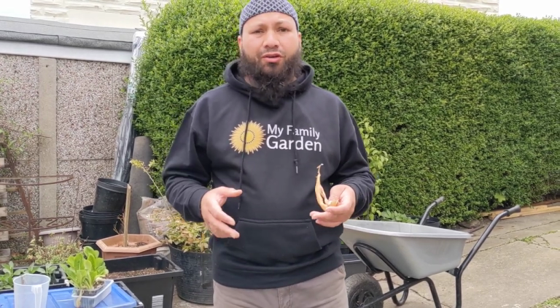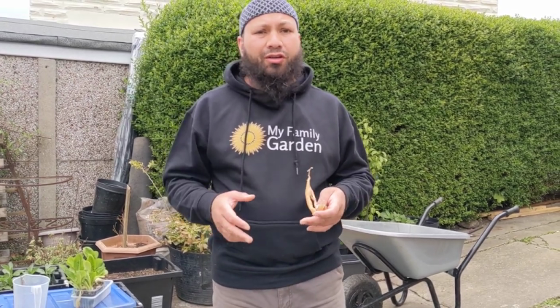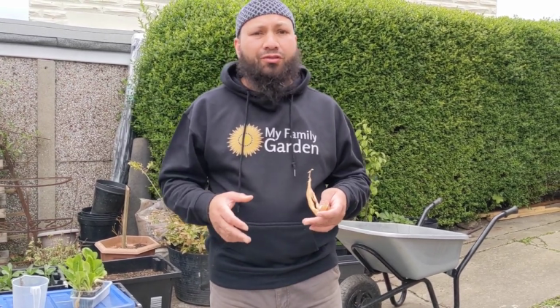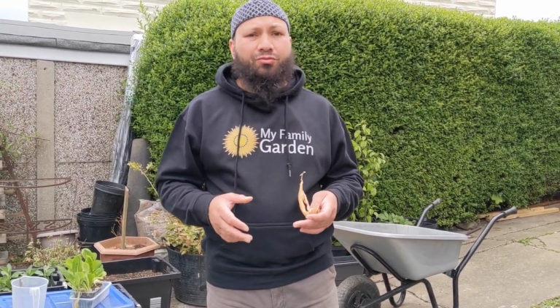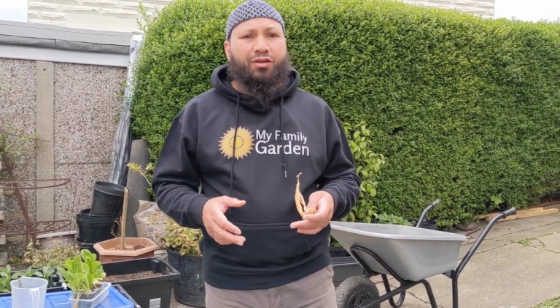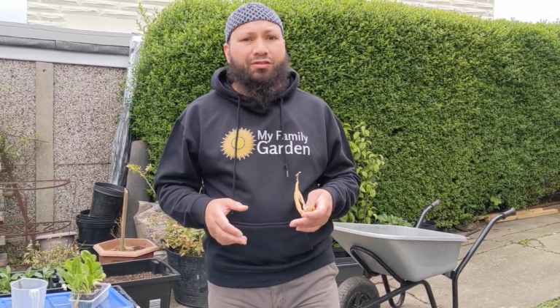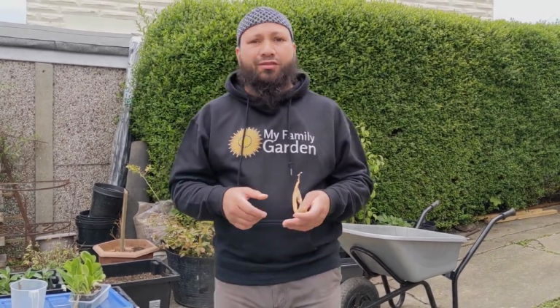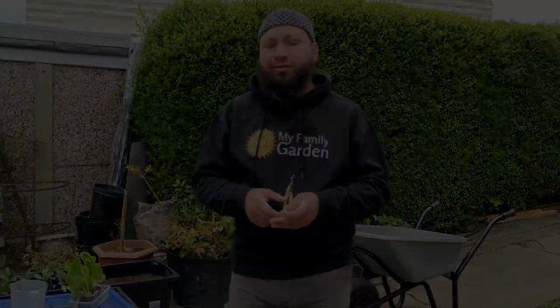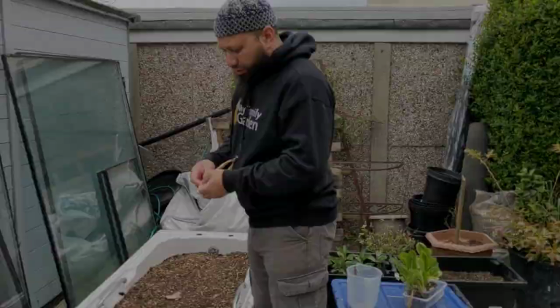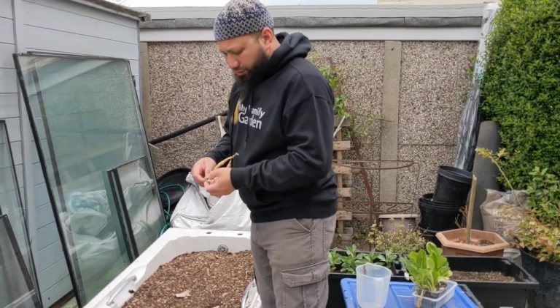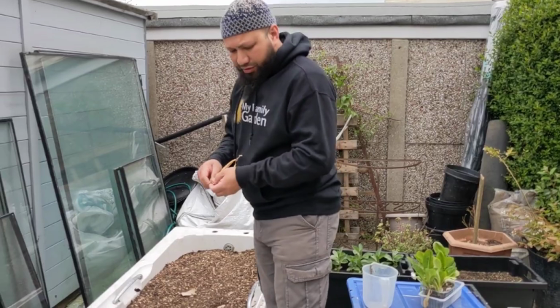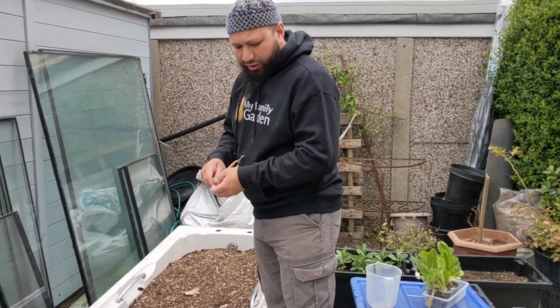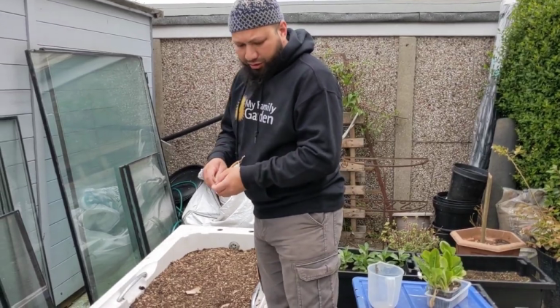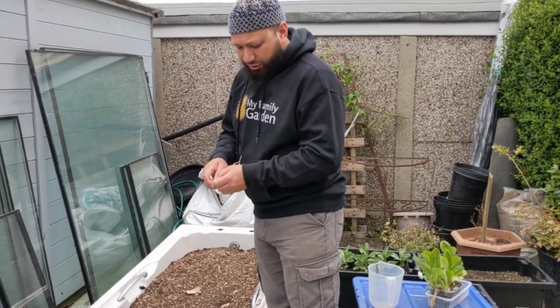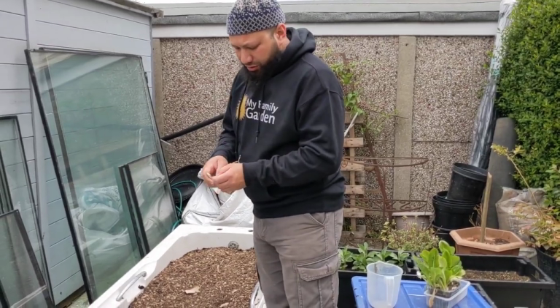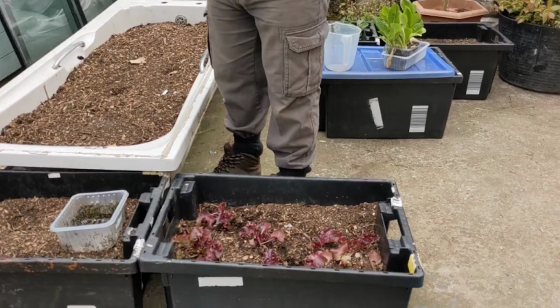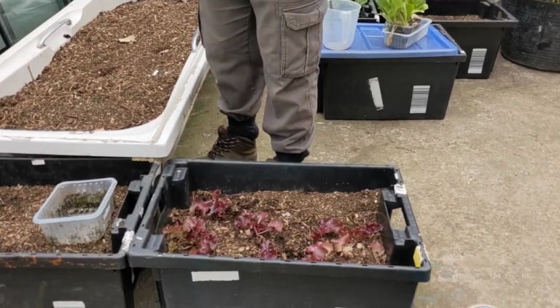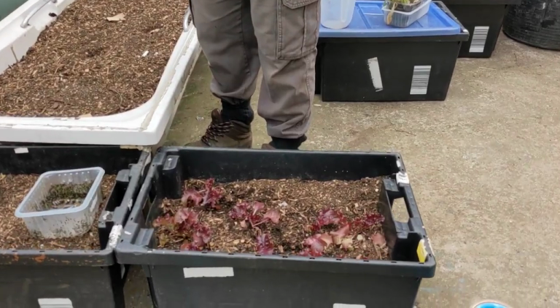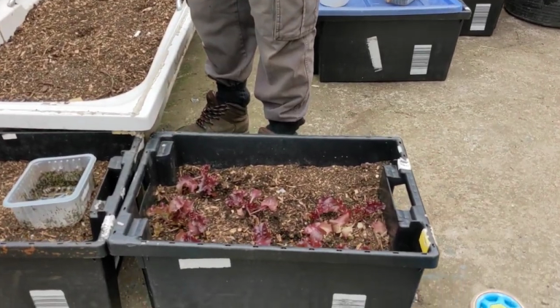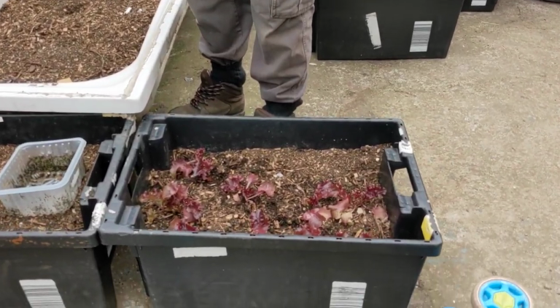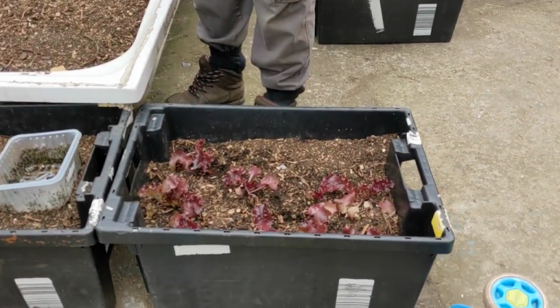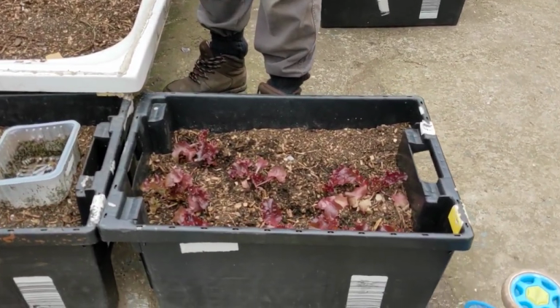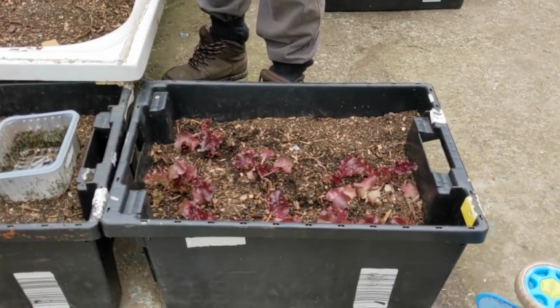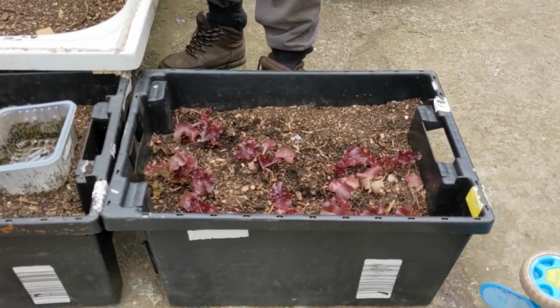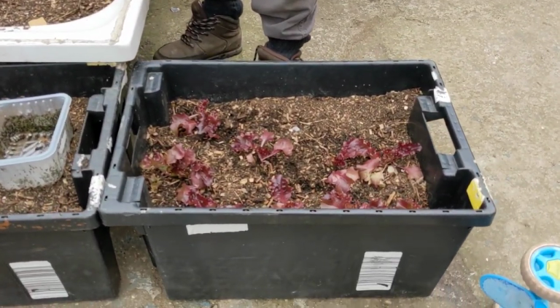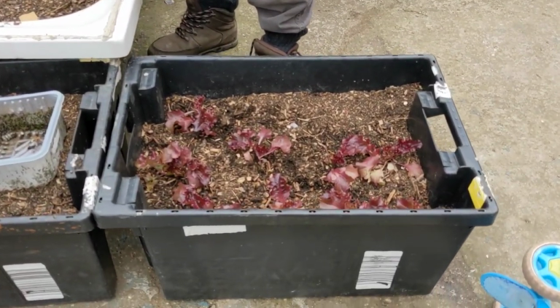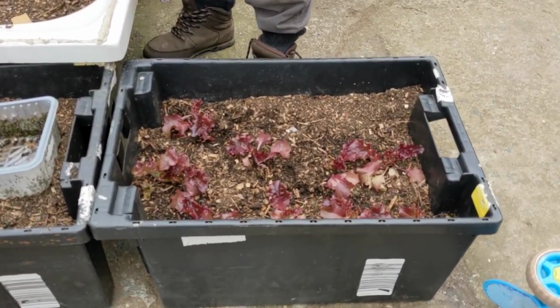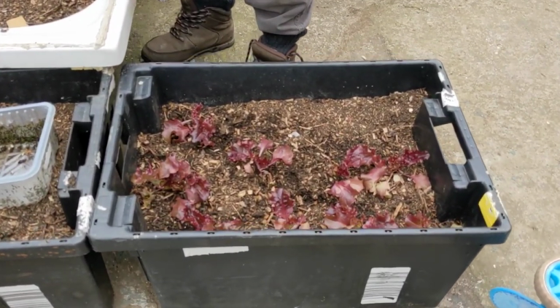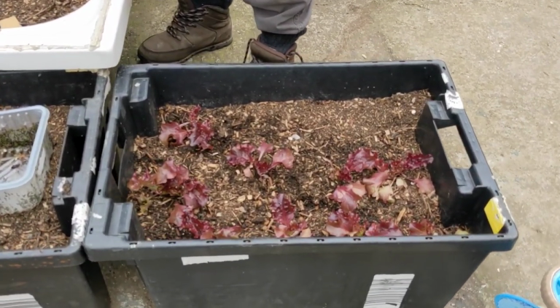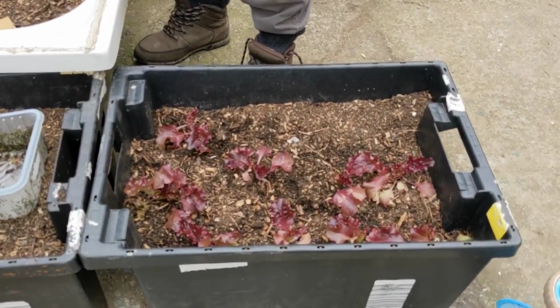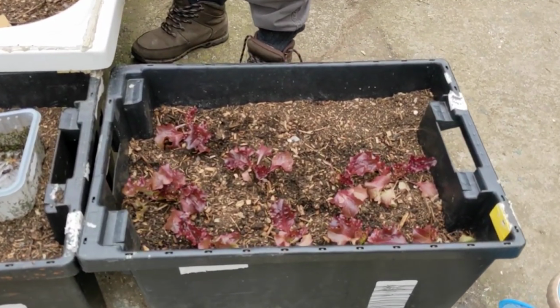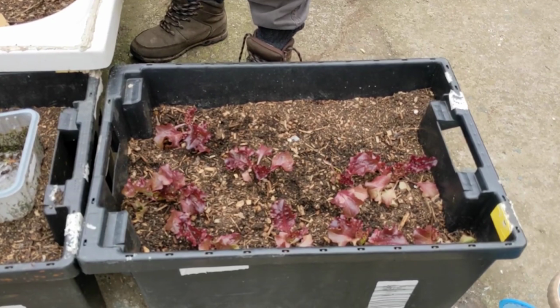So I'm going to get cracking and do some planting today. Here's my container garden — you can see the lettuces I planted out in my last update are really coming on really well.